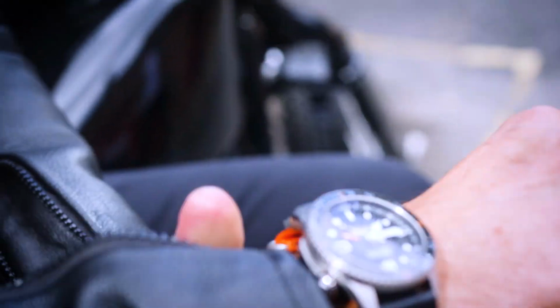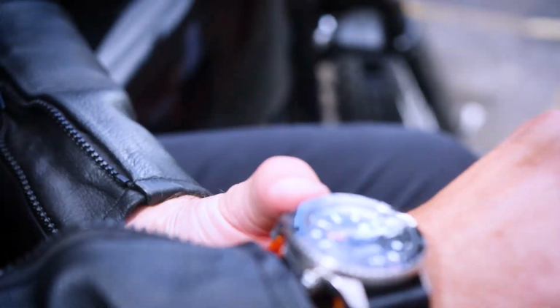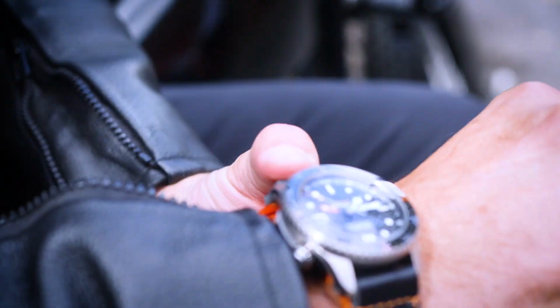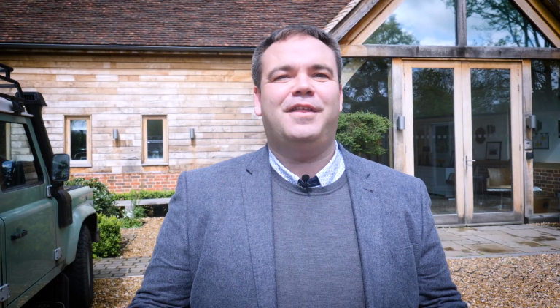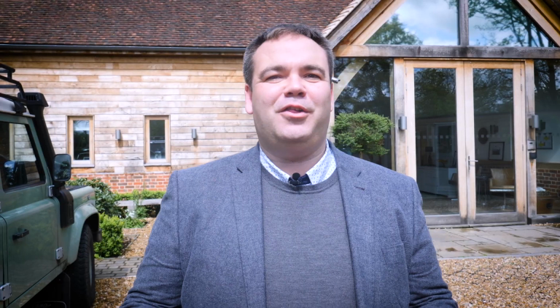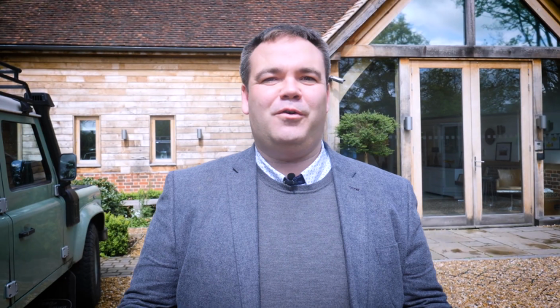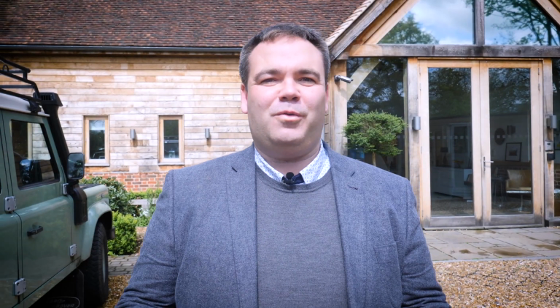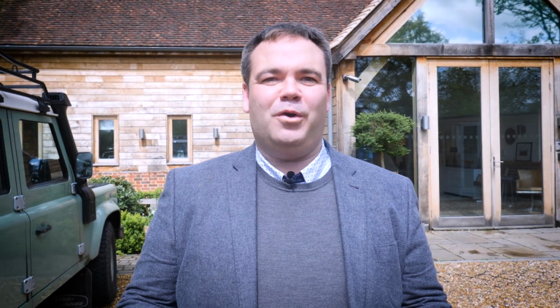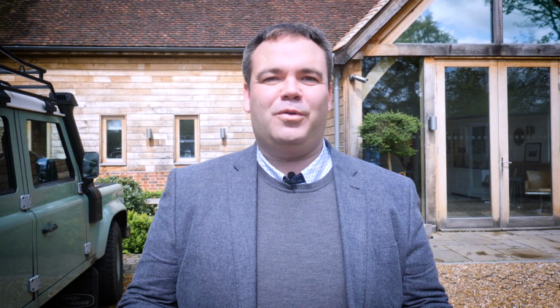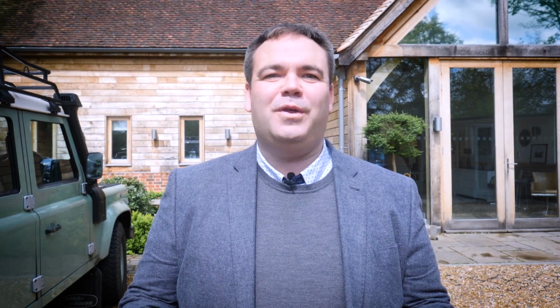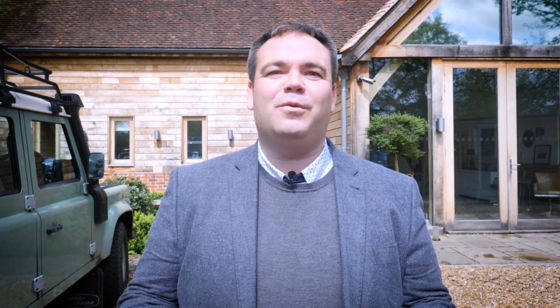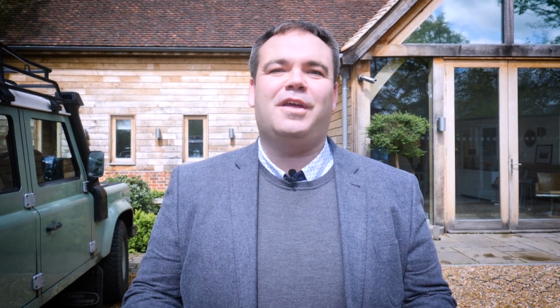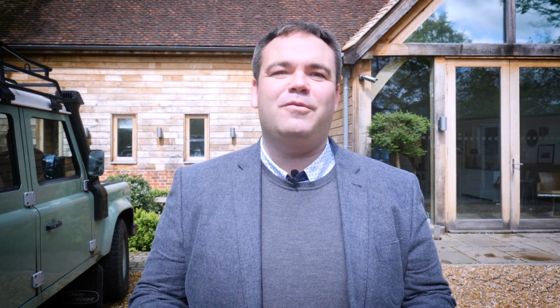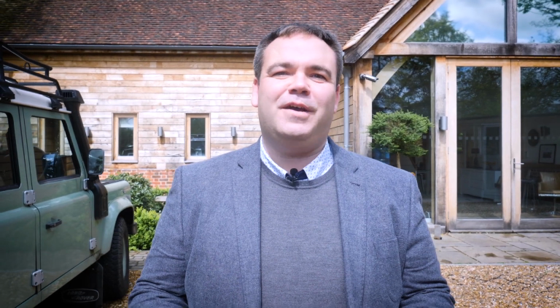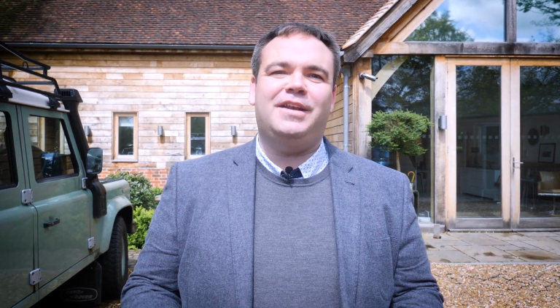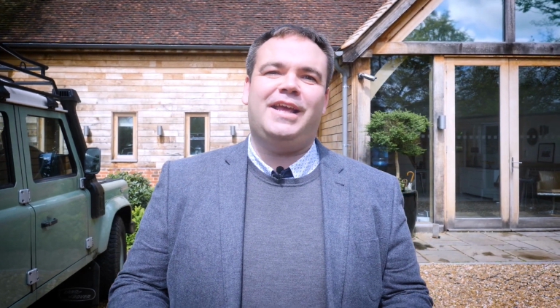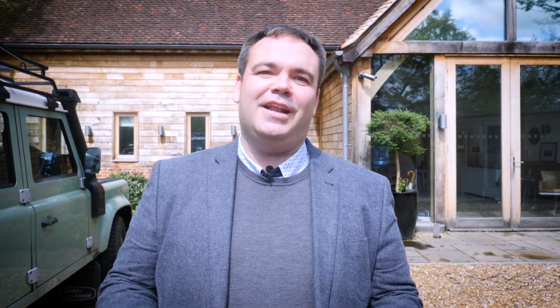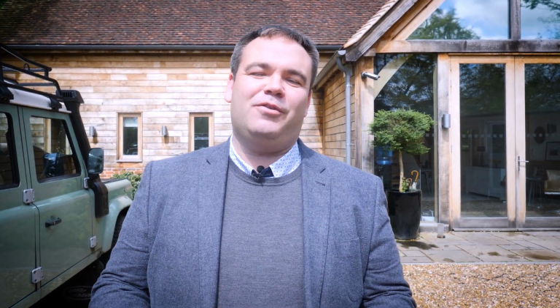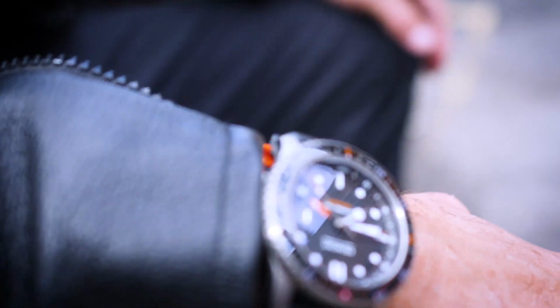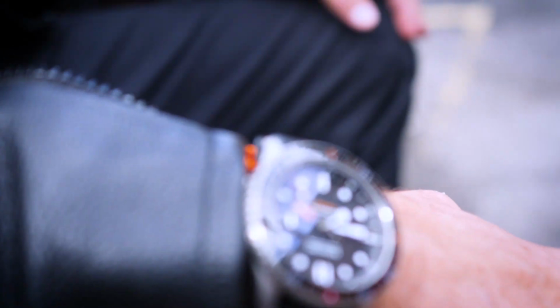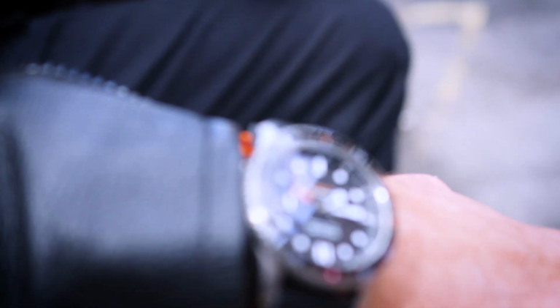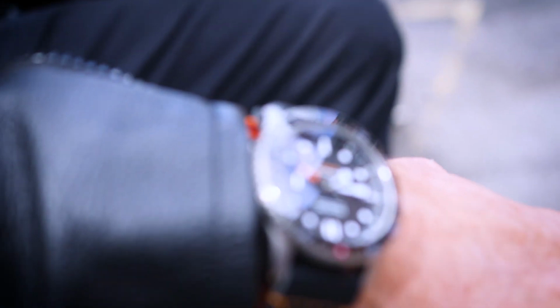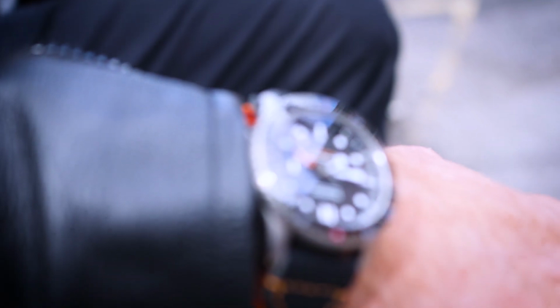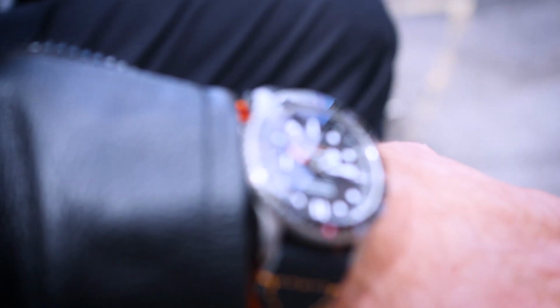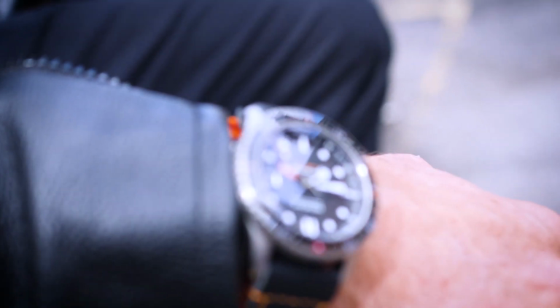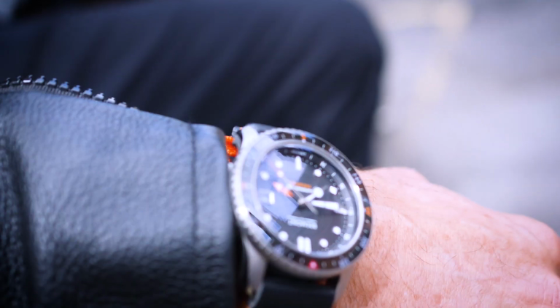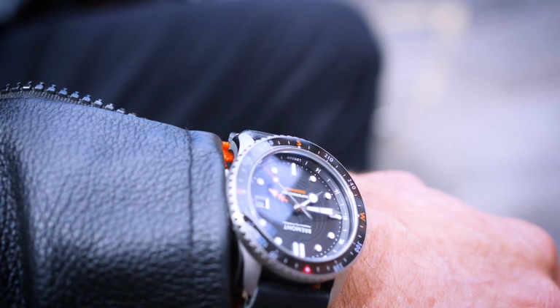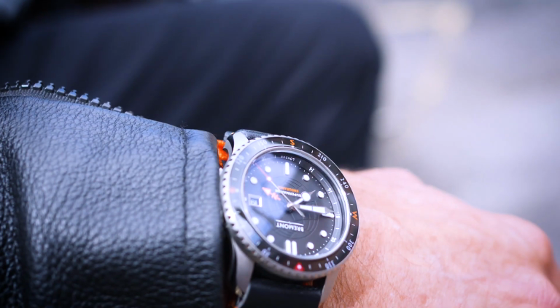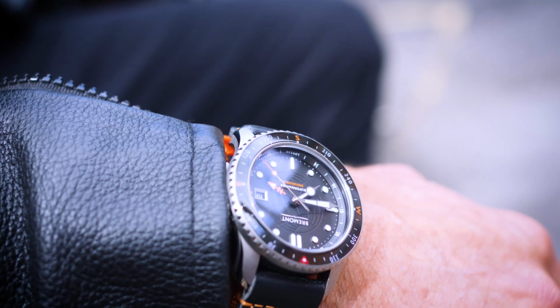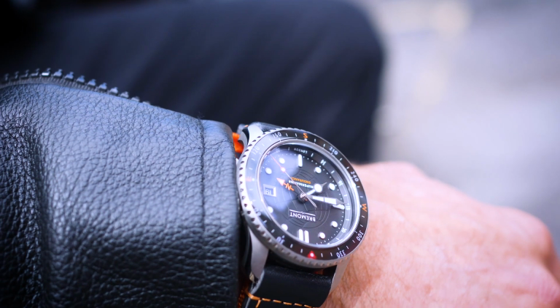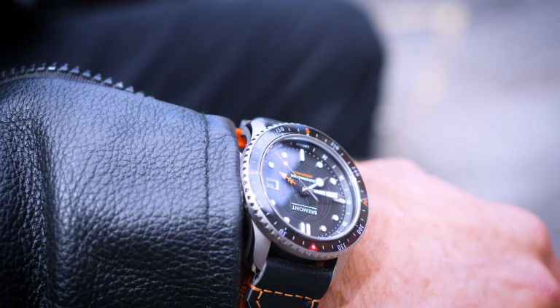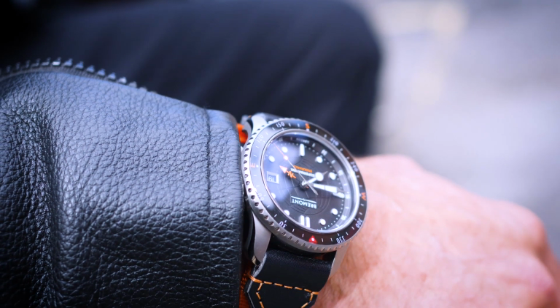What is the Endurance Watch? We talked to co-founder Nick English from Bremont to hear all about this special piece.